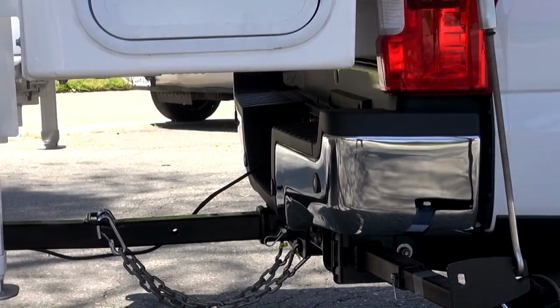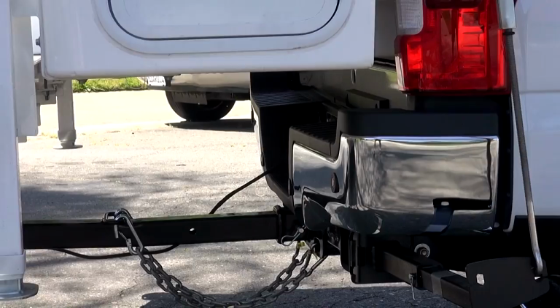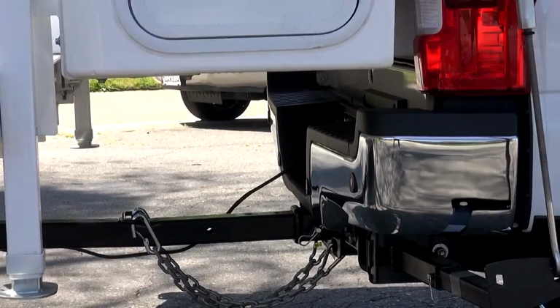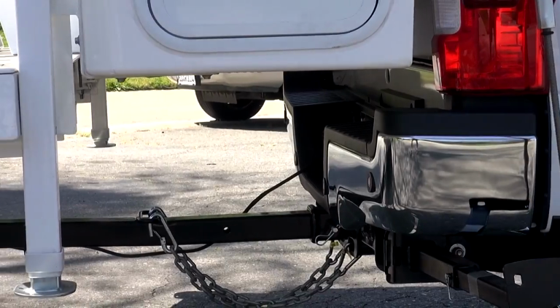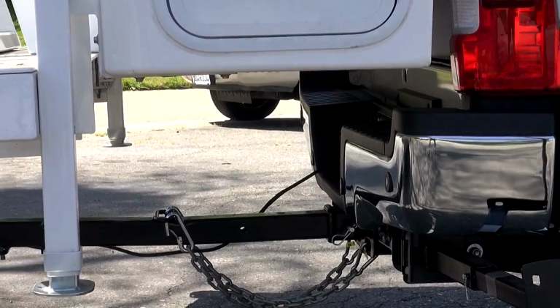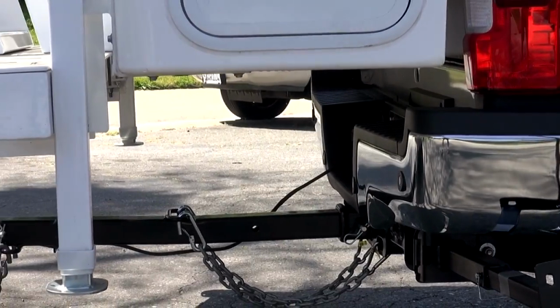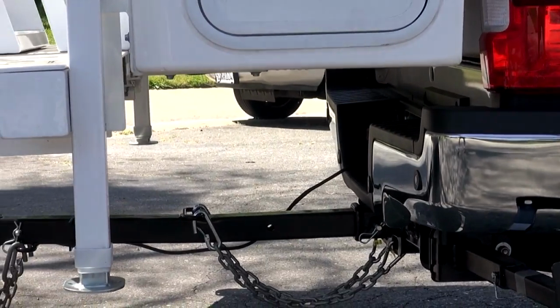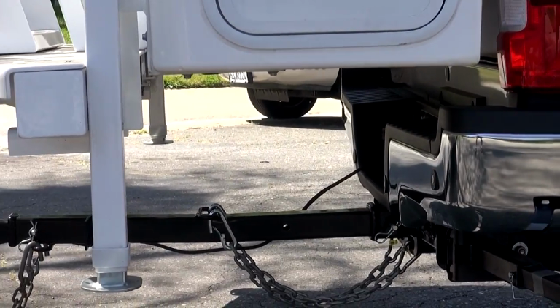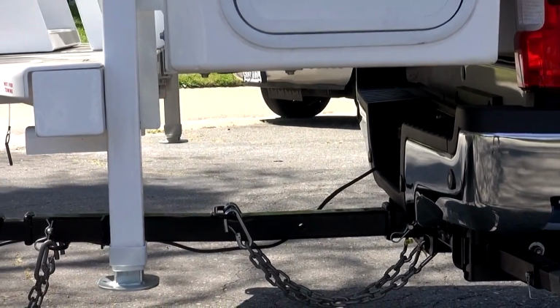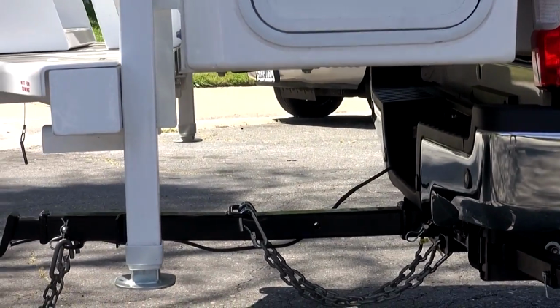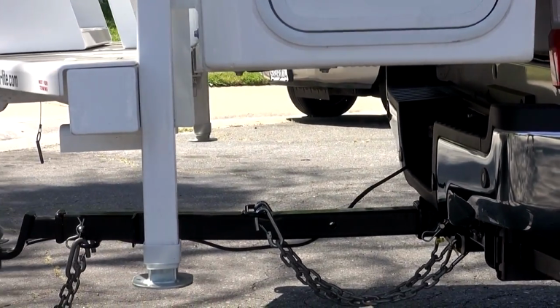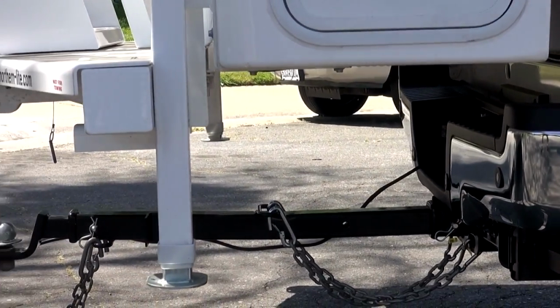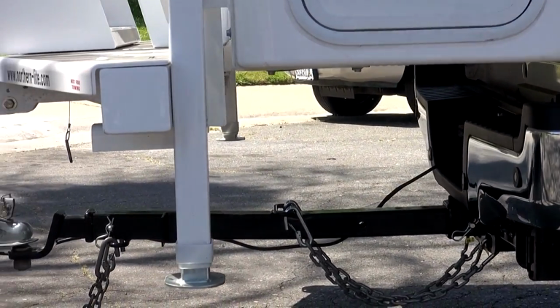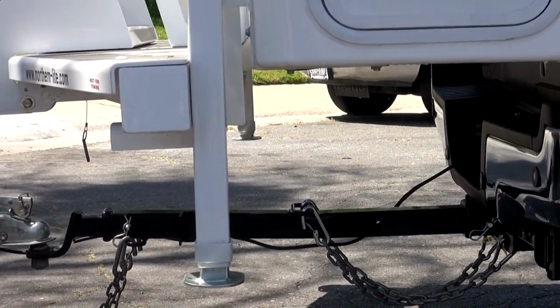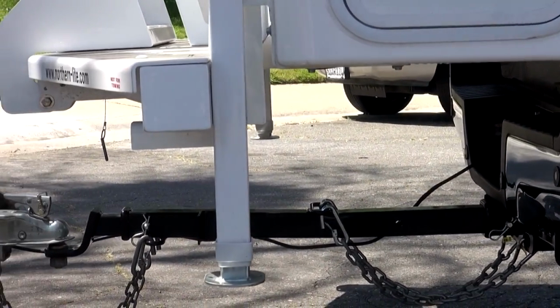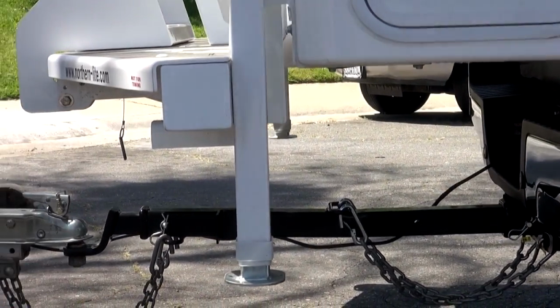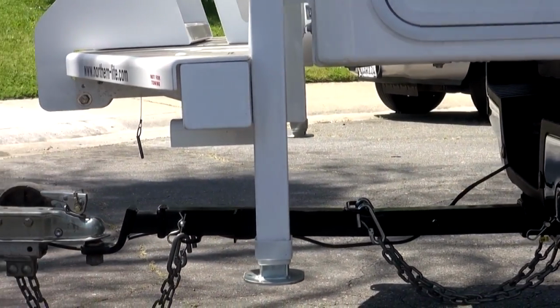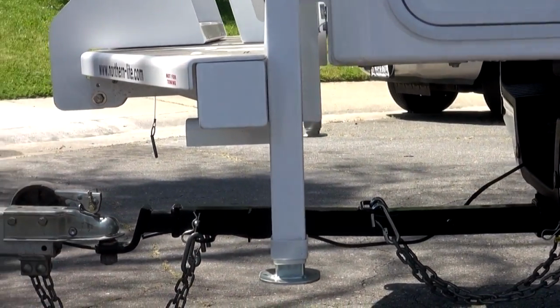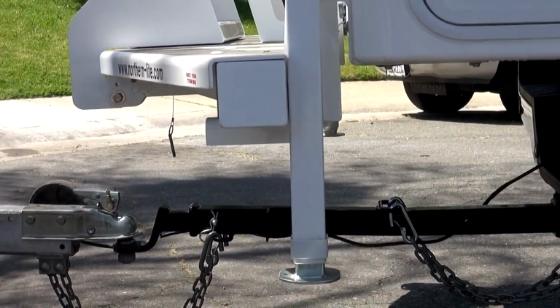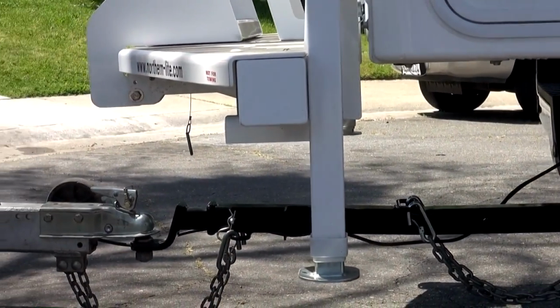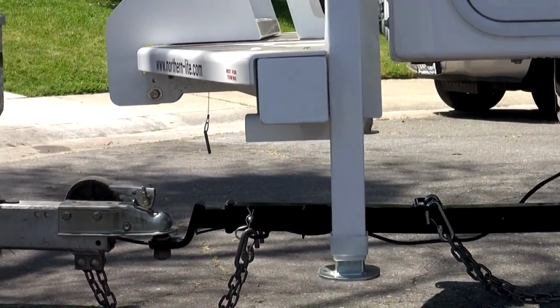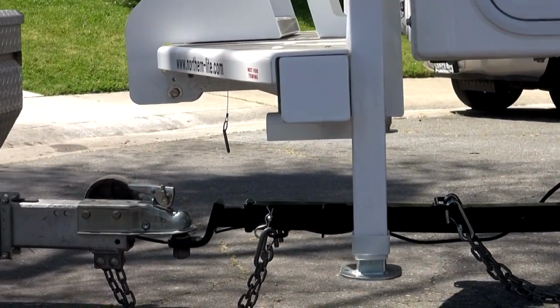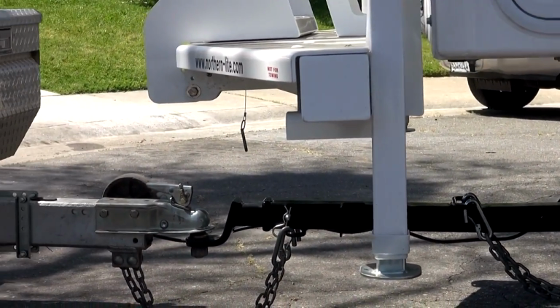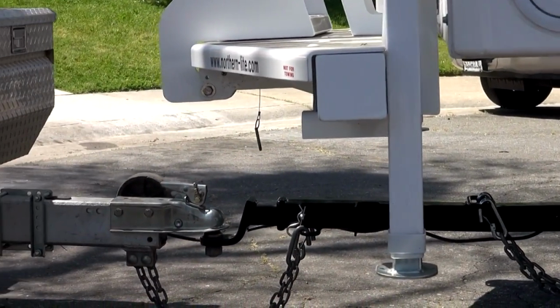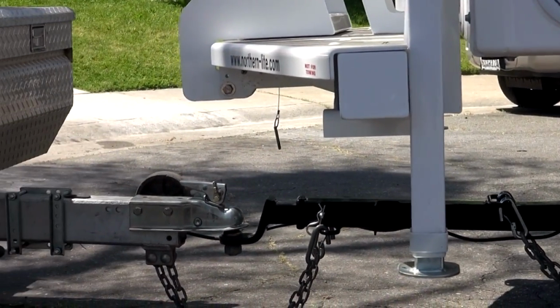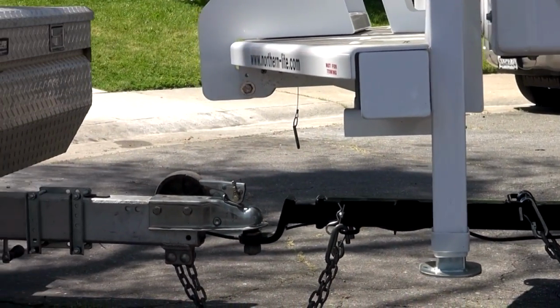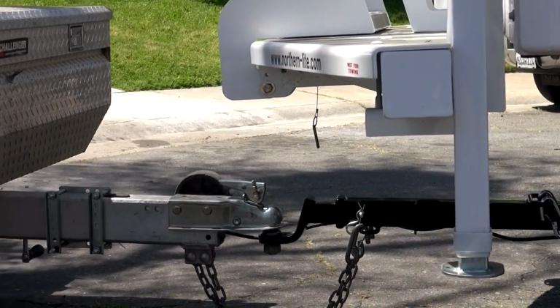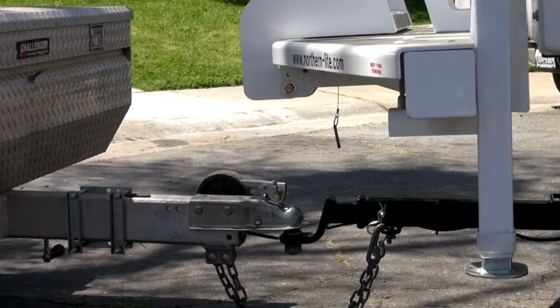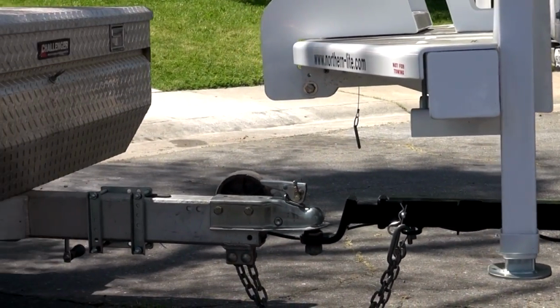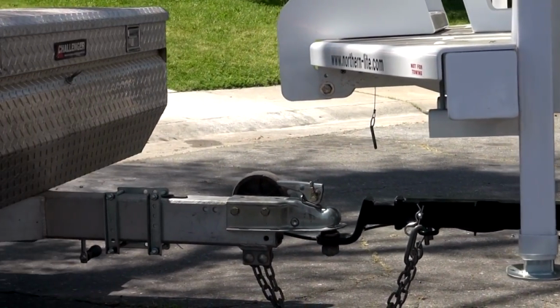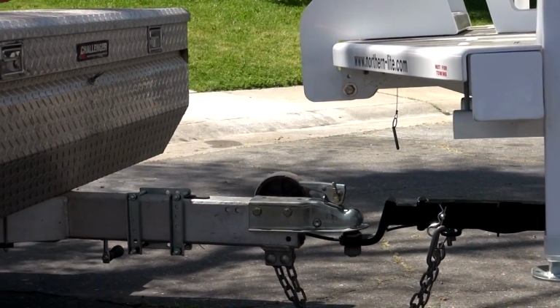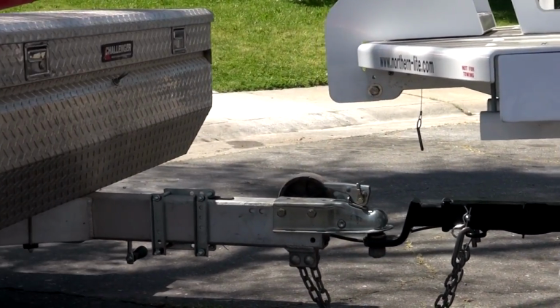So there it is — the solution to towing our flatbed trailer with the camper on the truck.